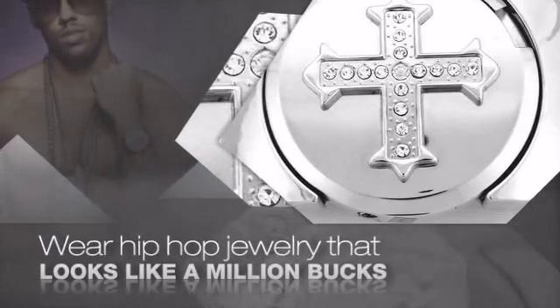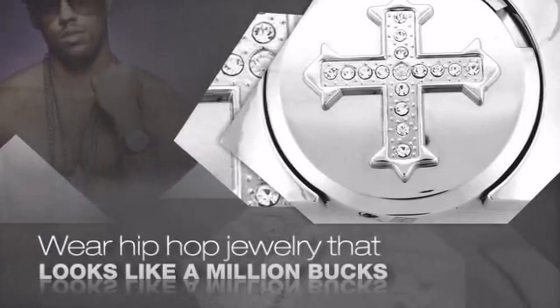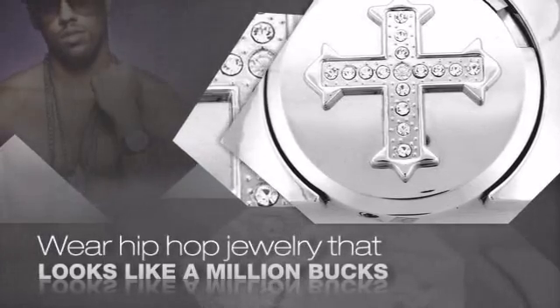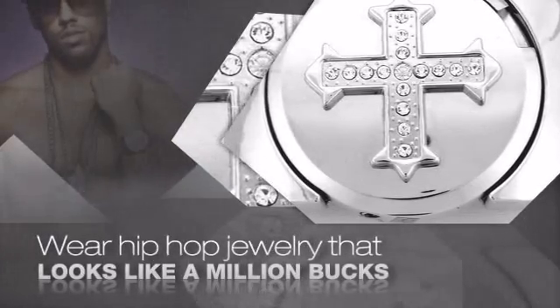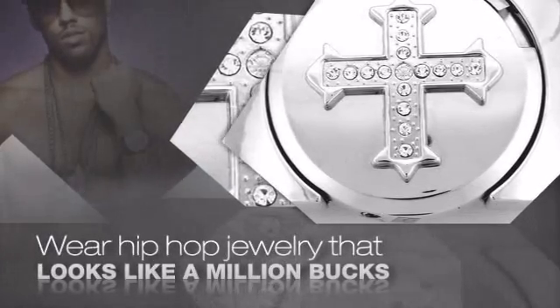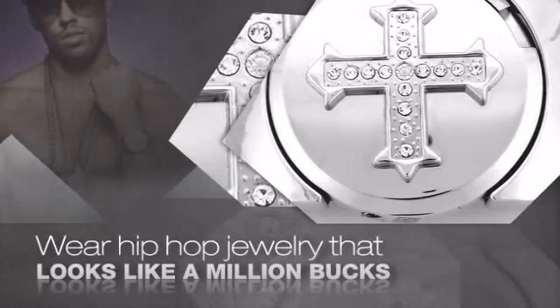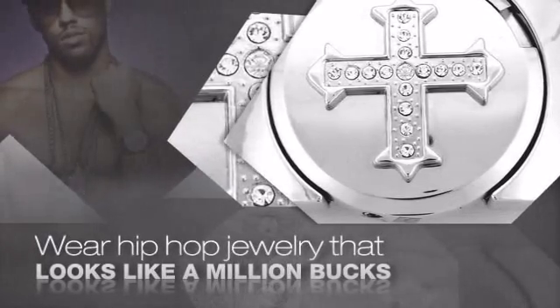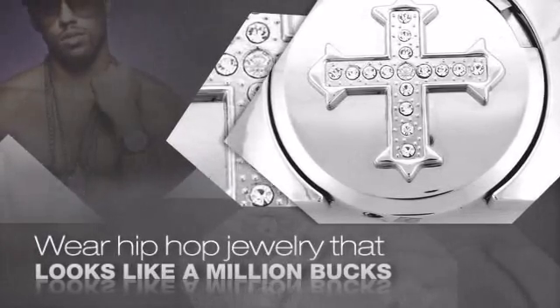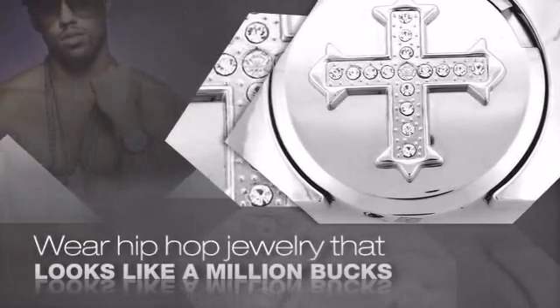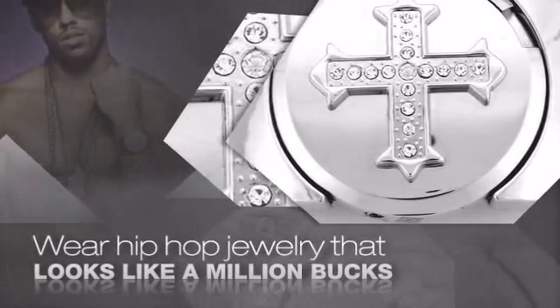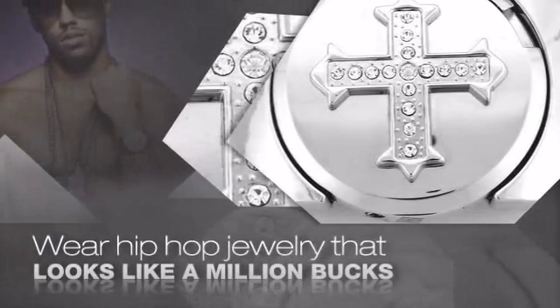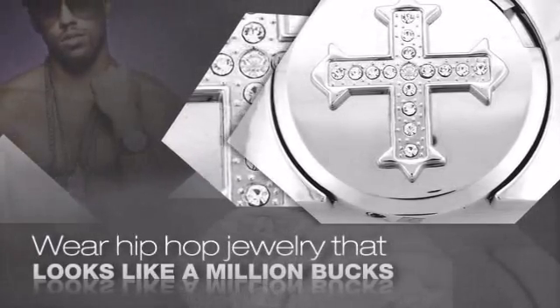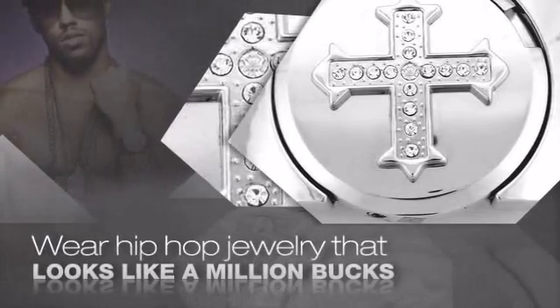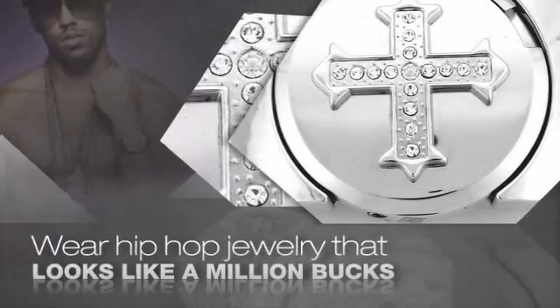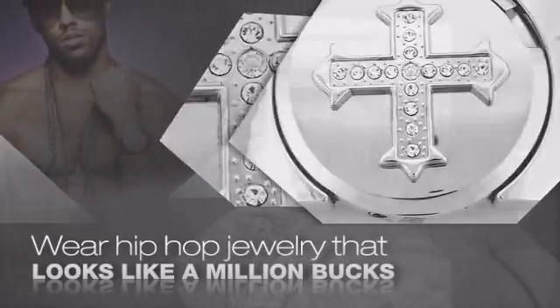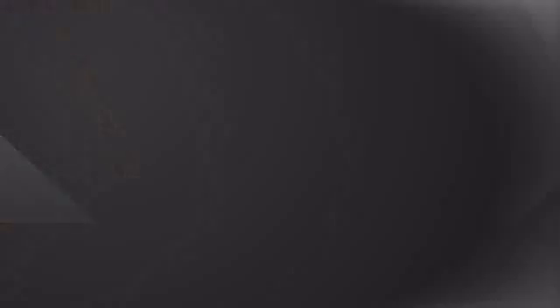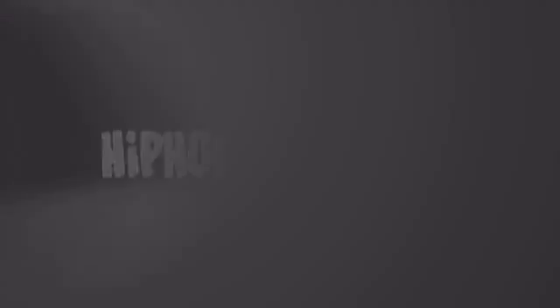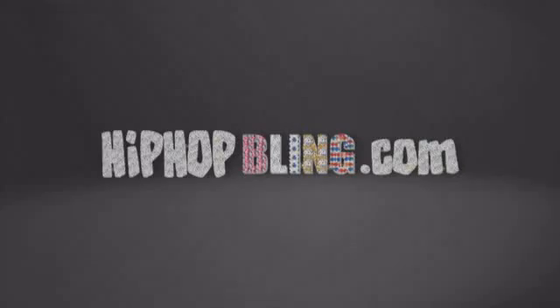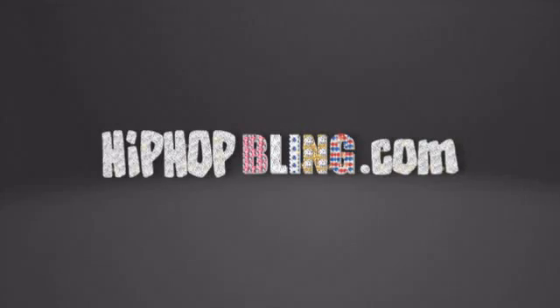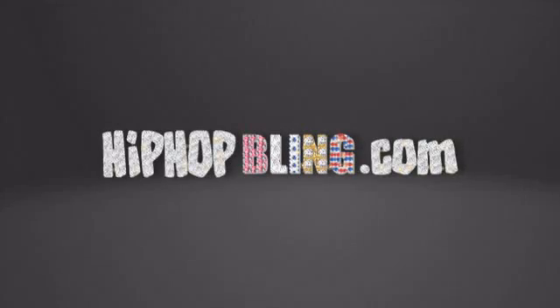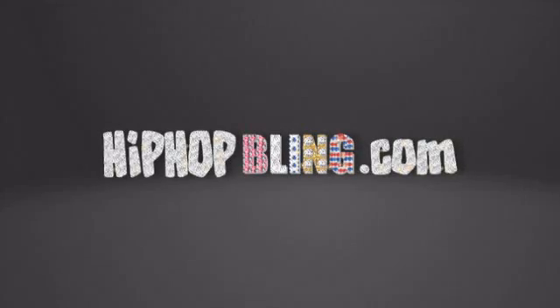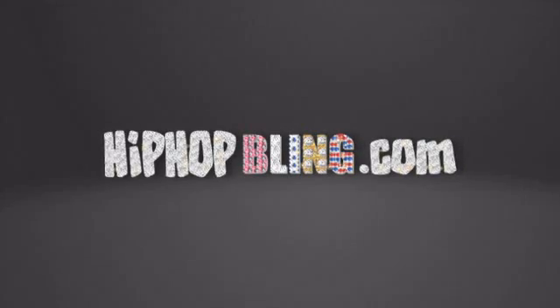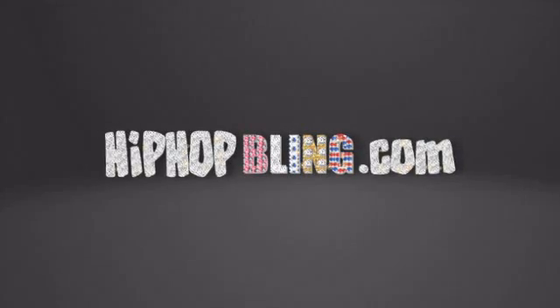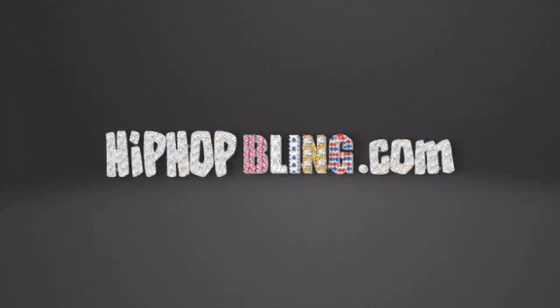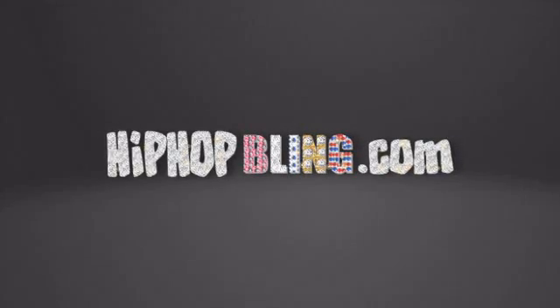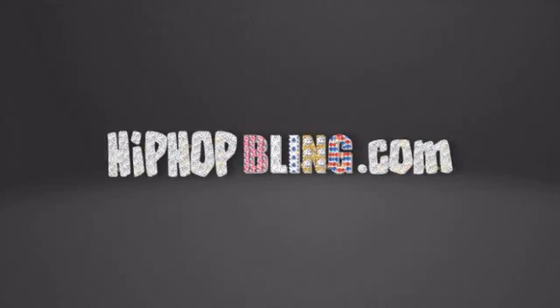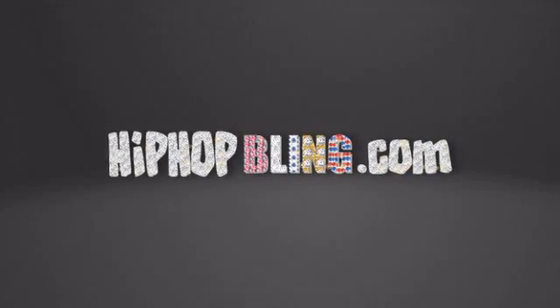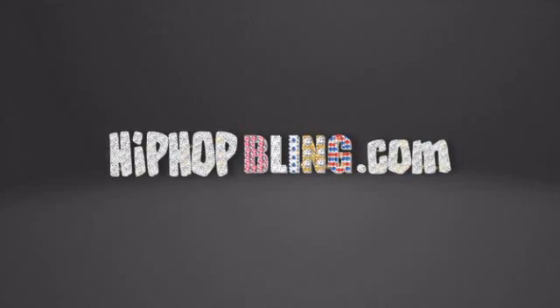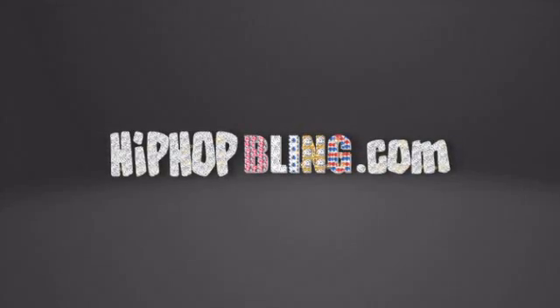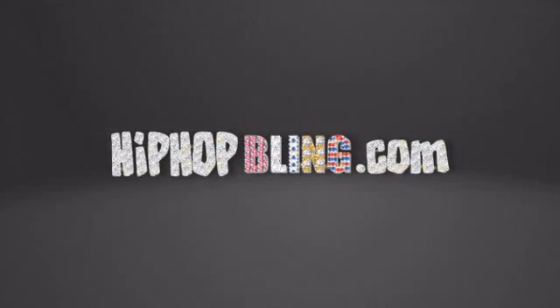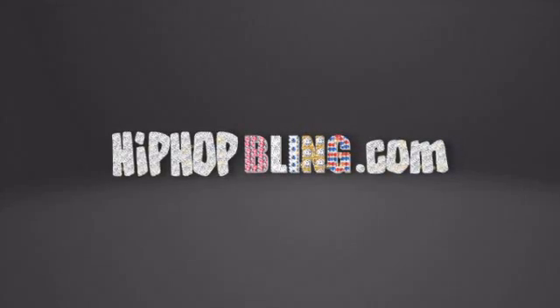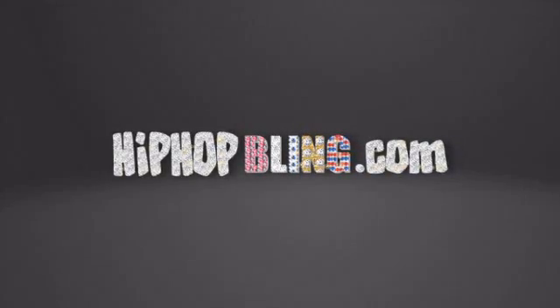Items starting at under $20. What you waiting for? Order now at HipHopBling.com.